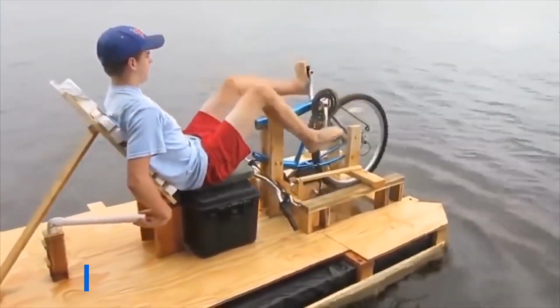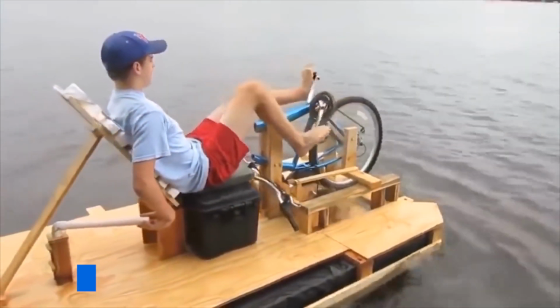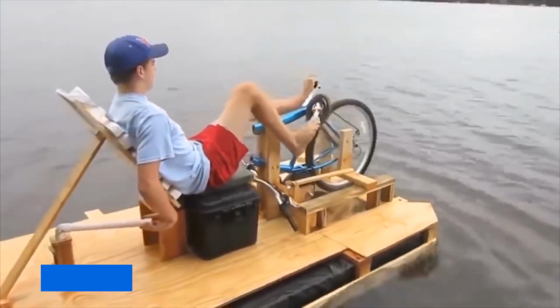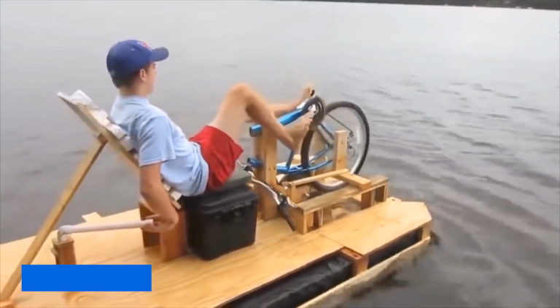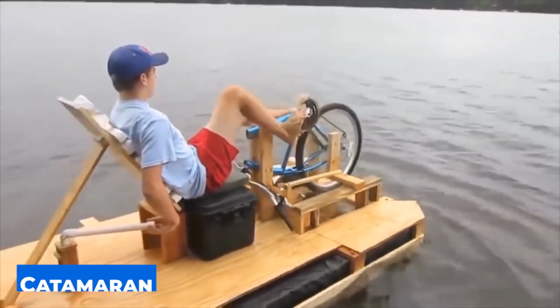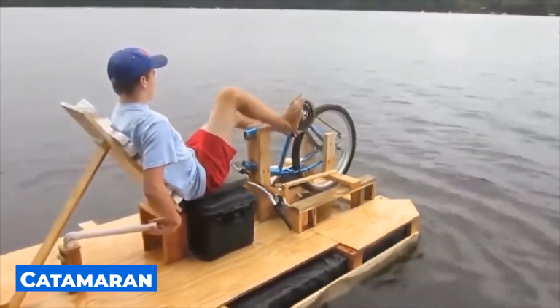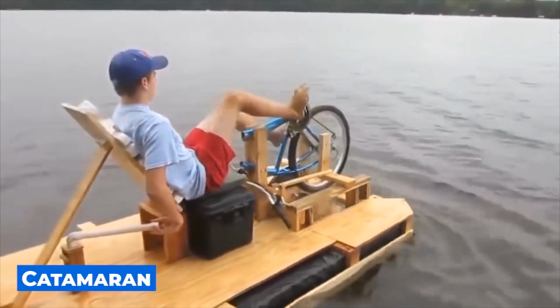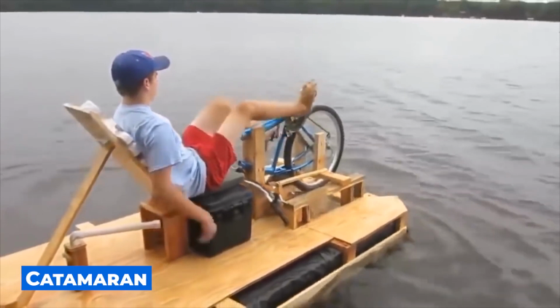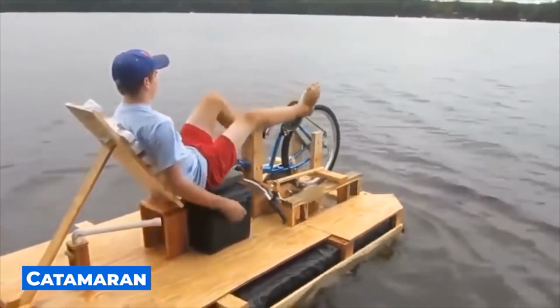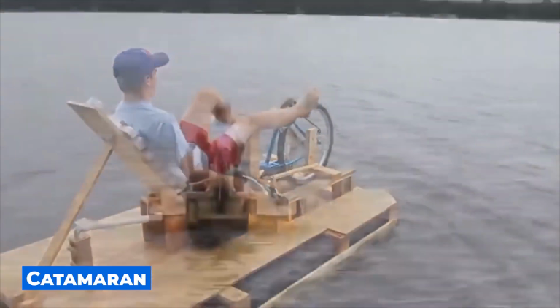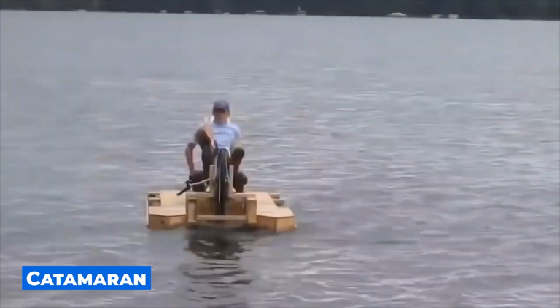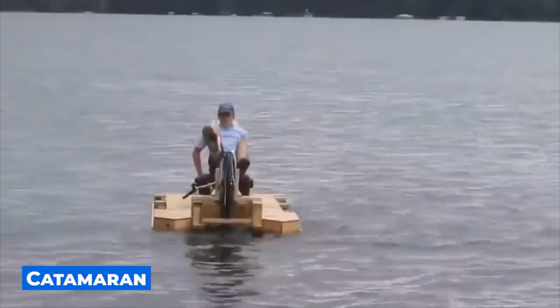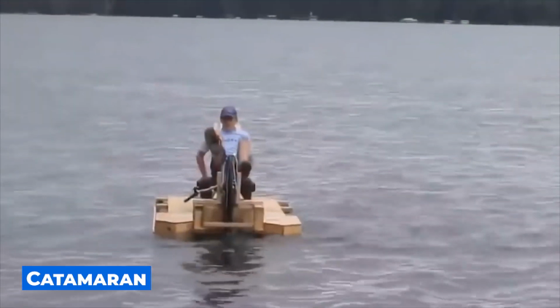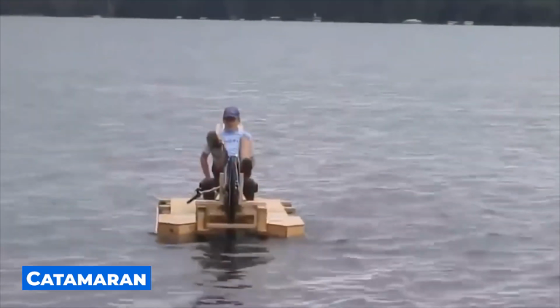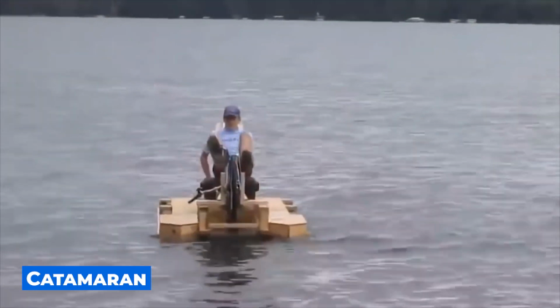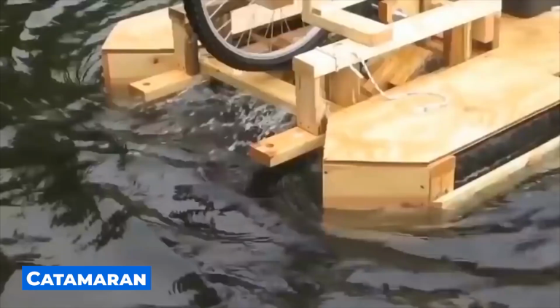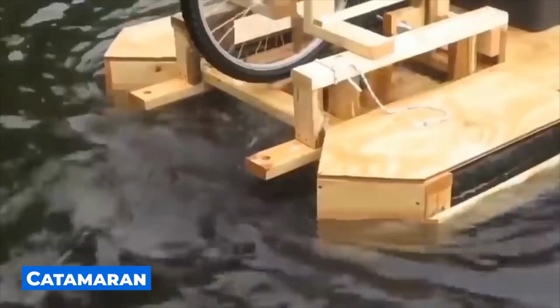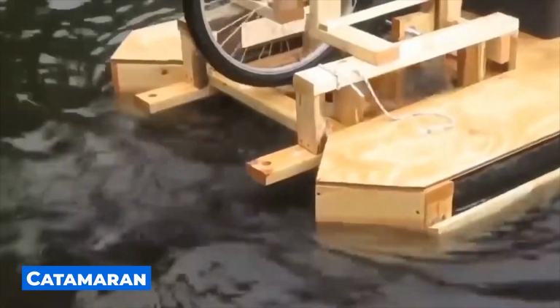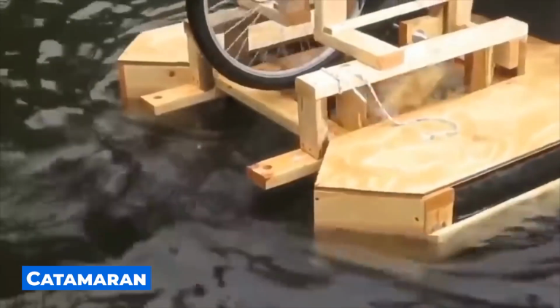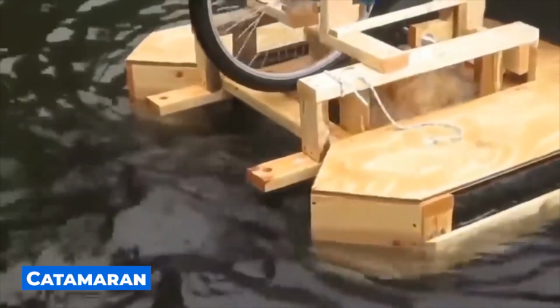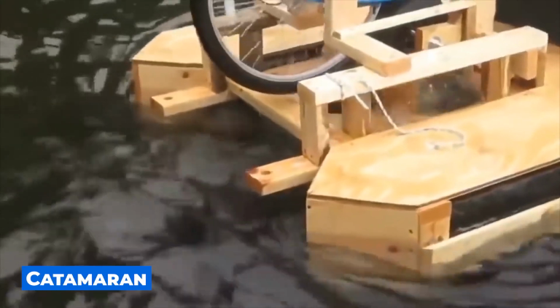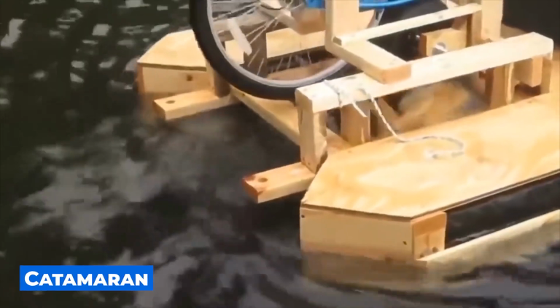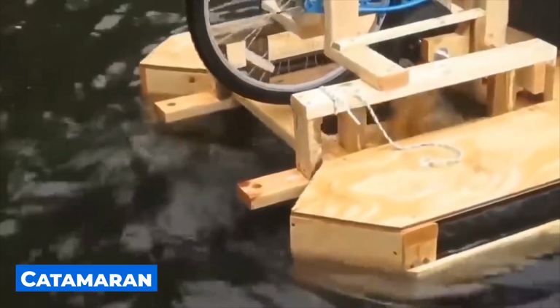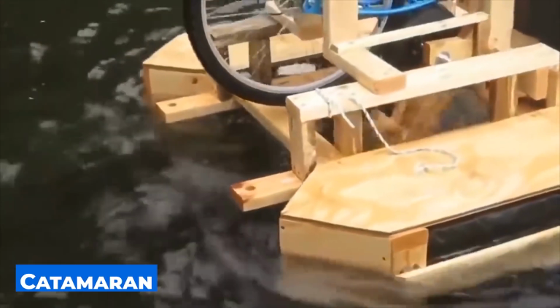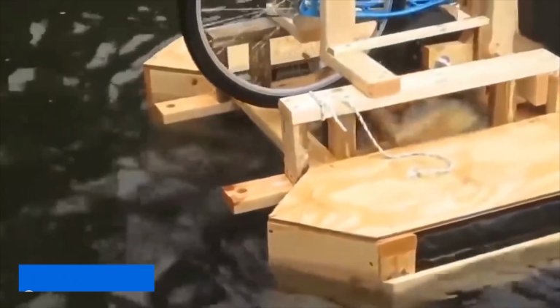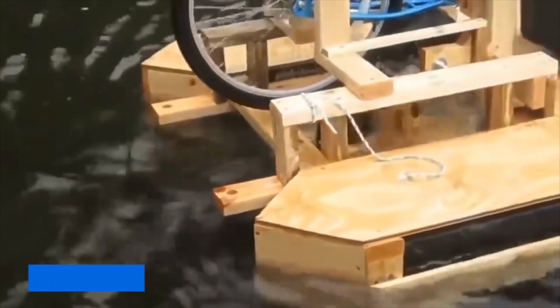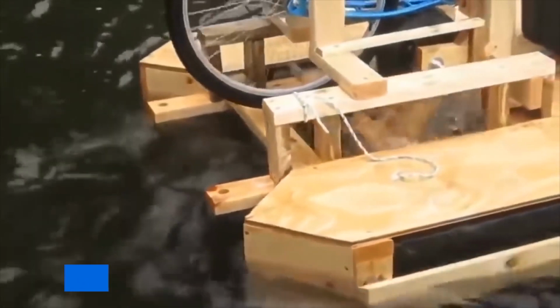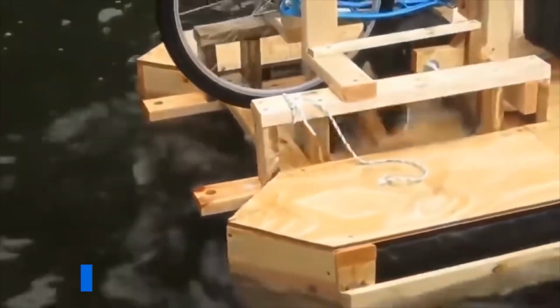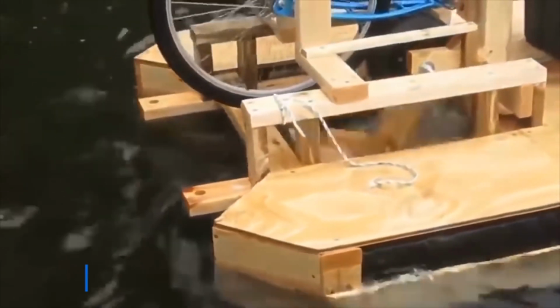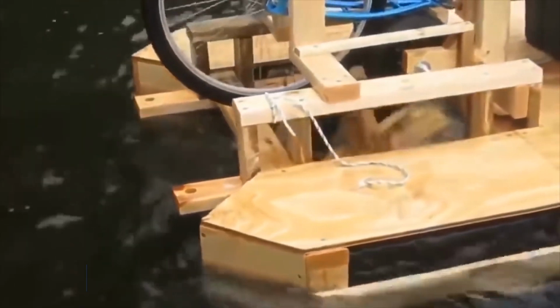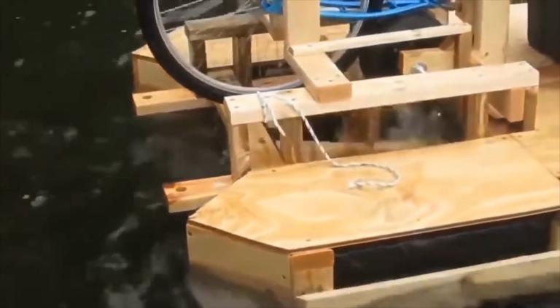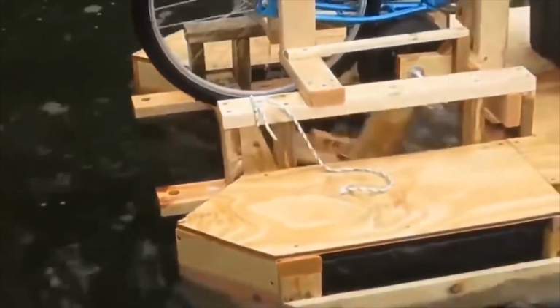And there's no need to have a boat to swim. This guy made a homemade catamaran out of wood and an old bicycle.